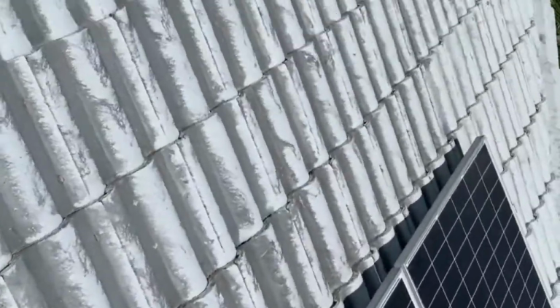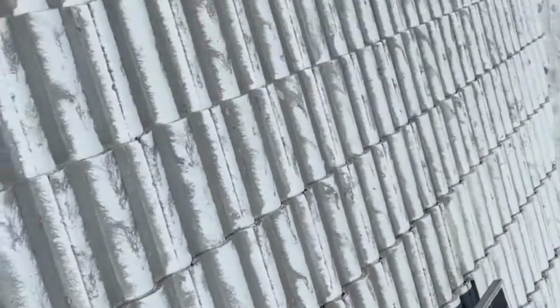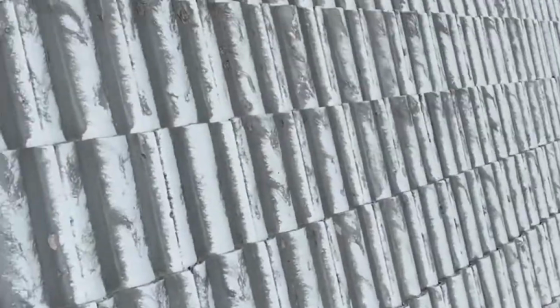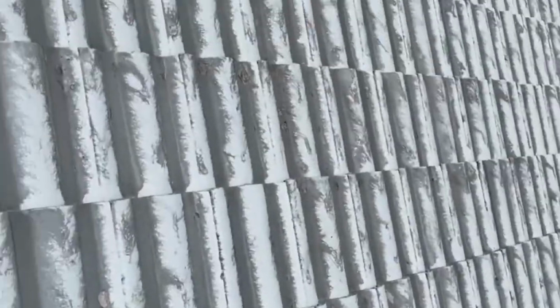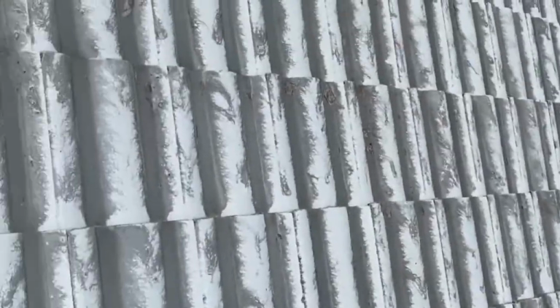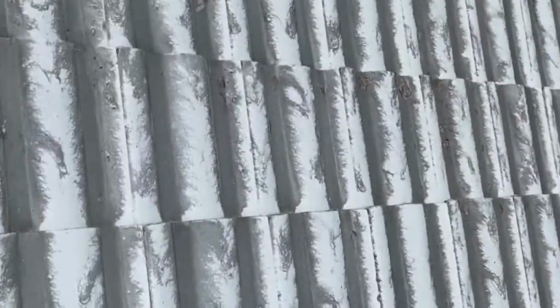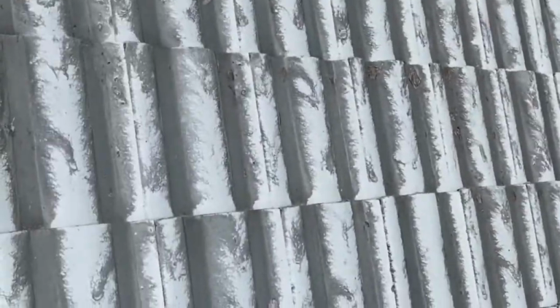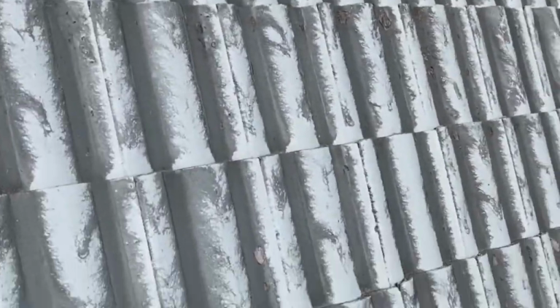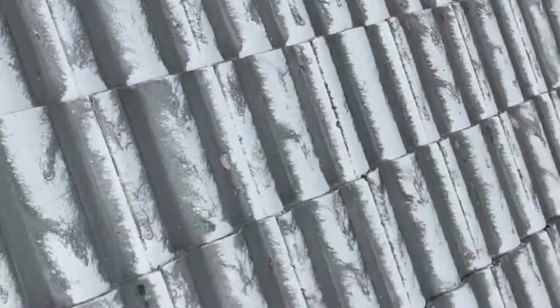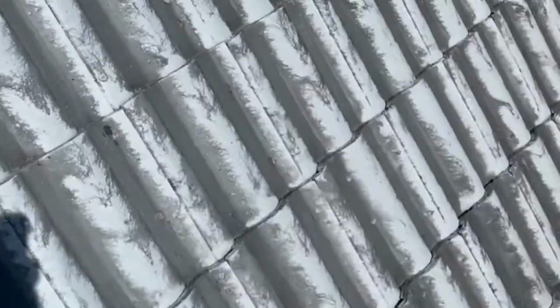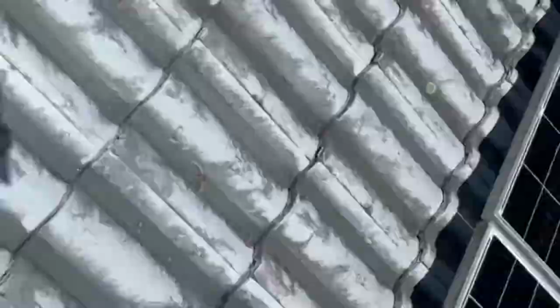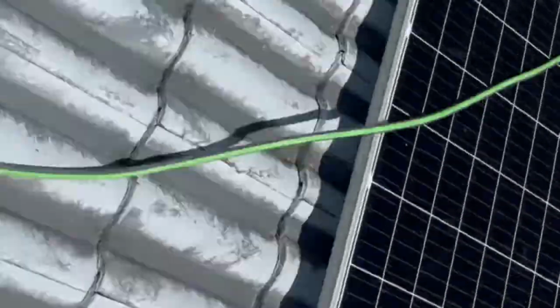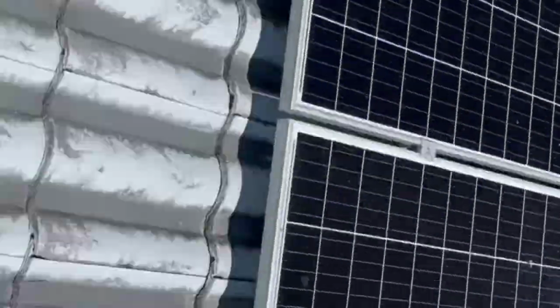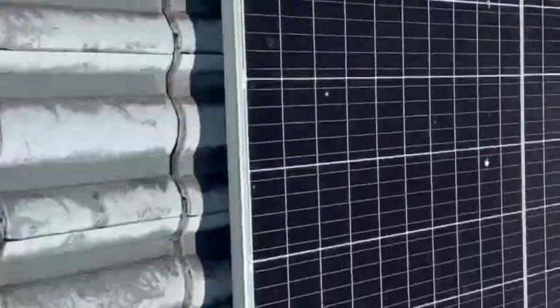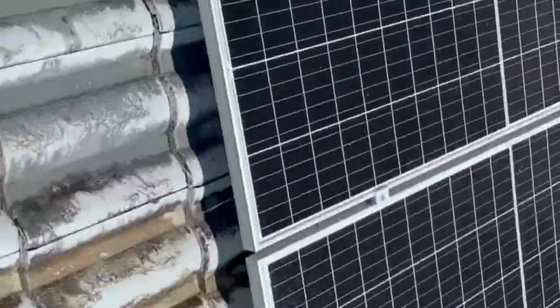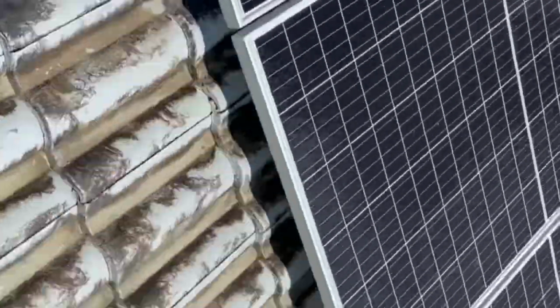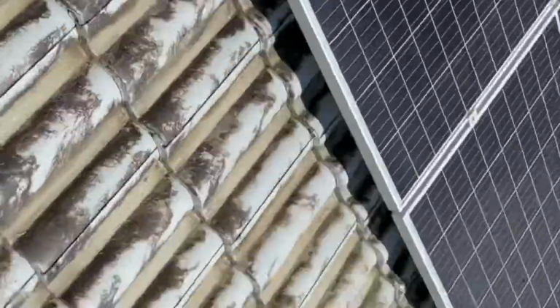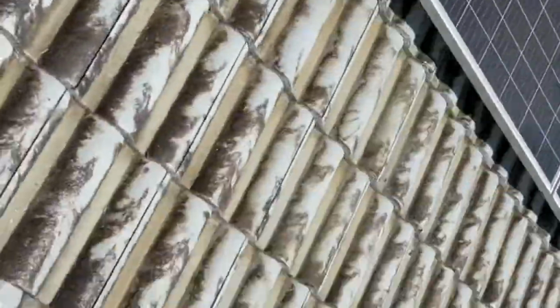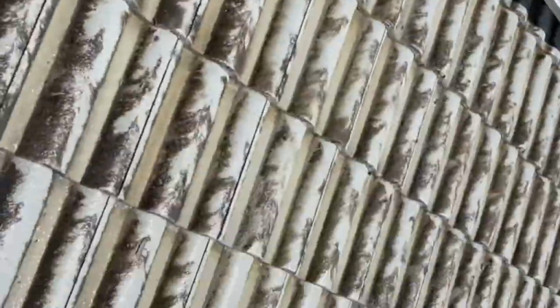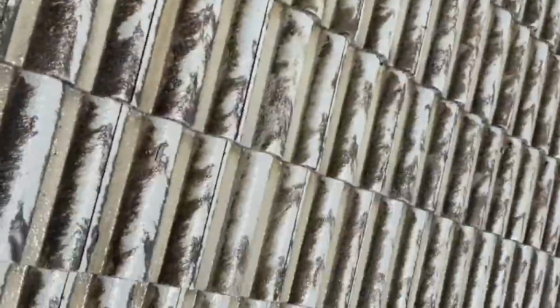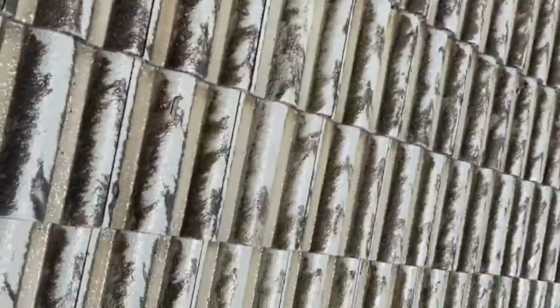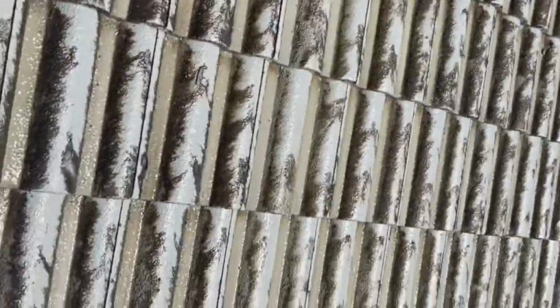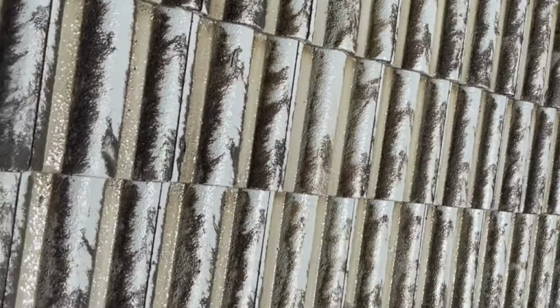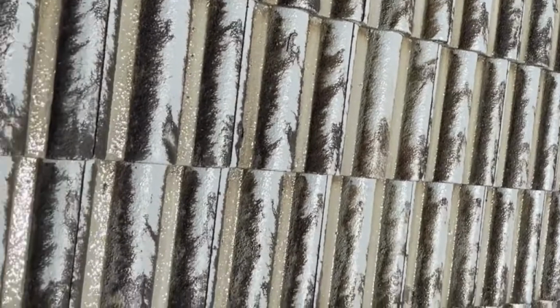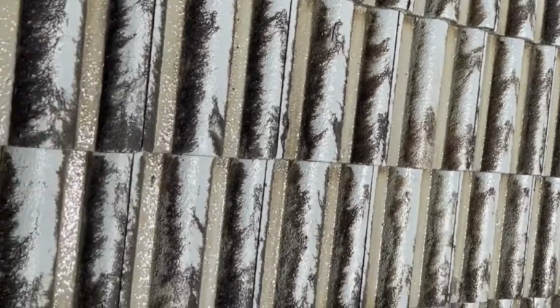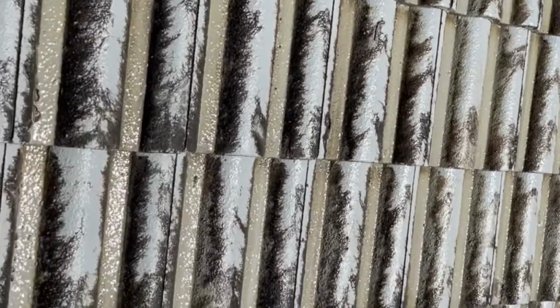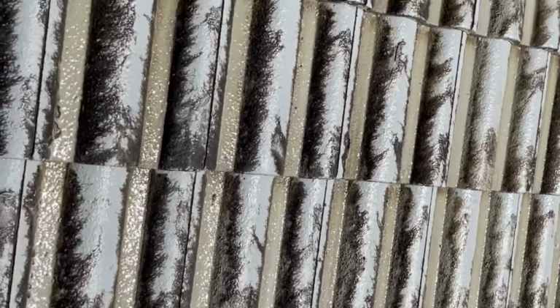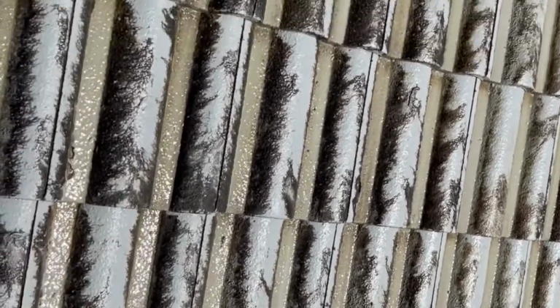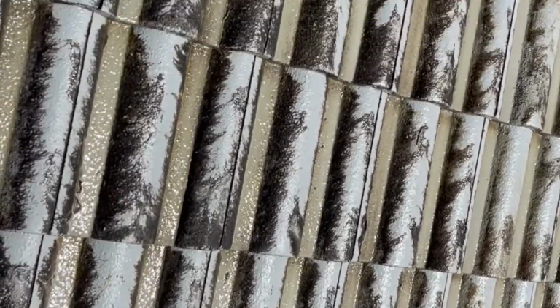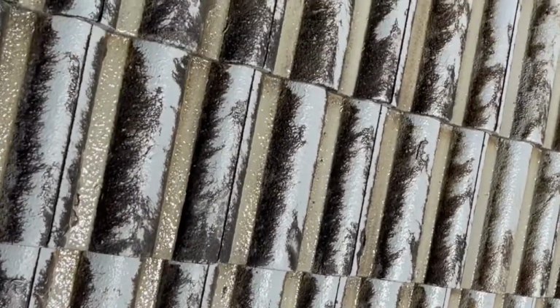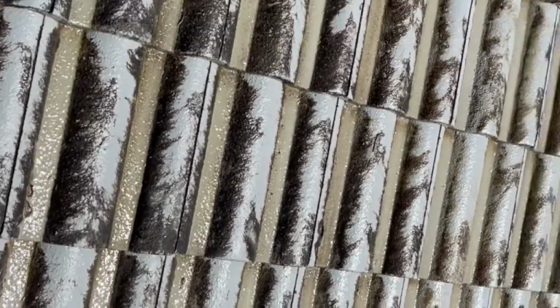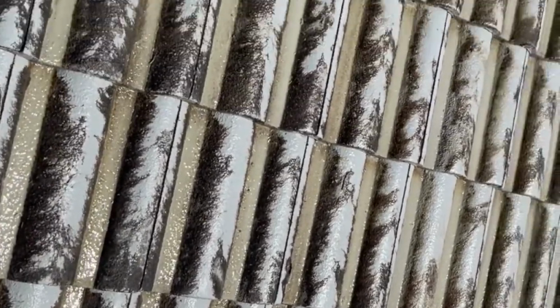As you can see, that's the unsprayed roof, and then we're throwing down some treatment — you can see it's killing a lot of the growth.